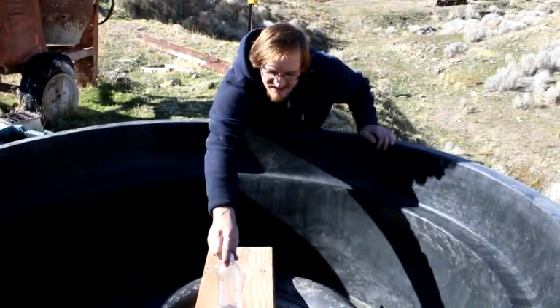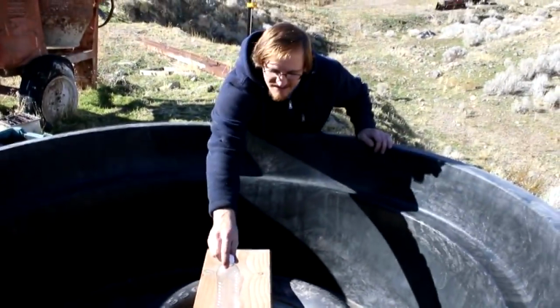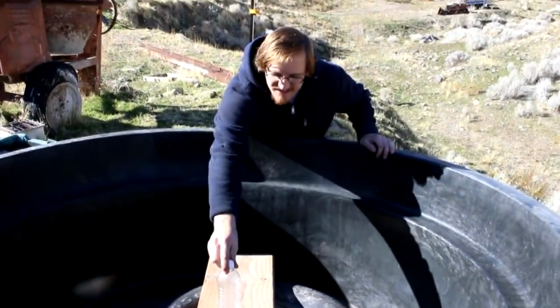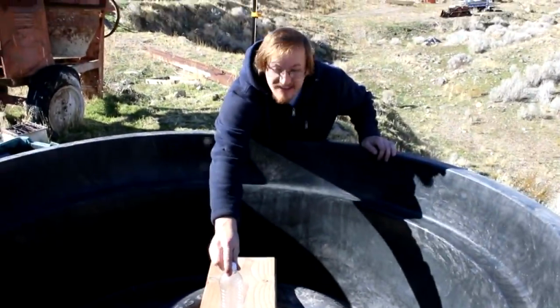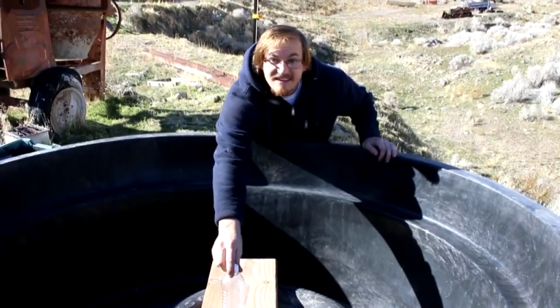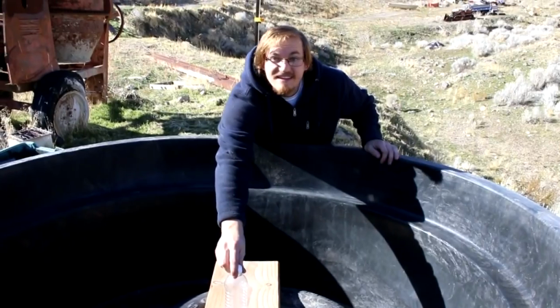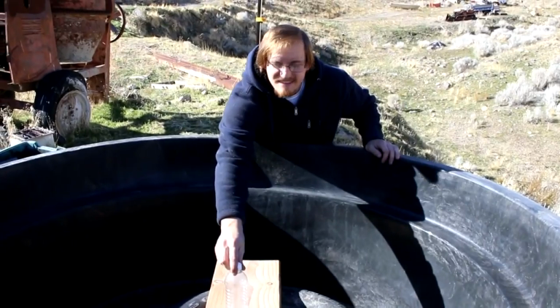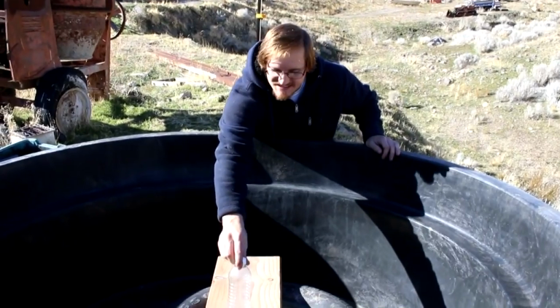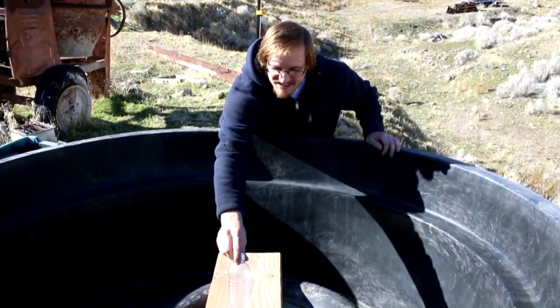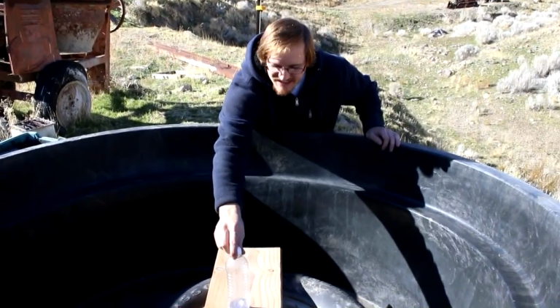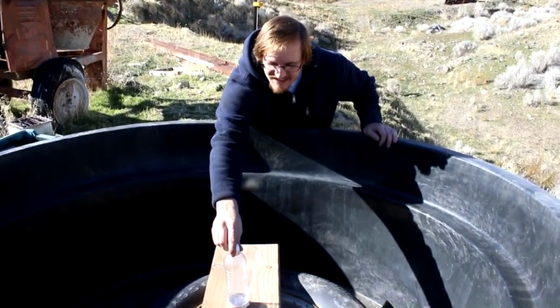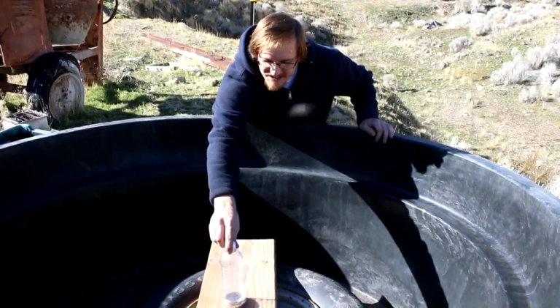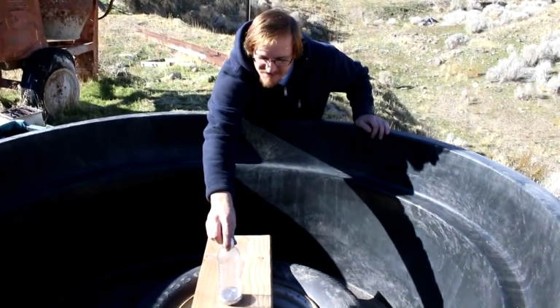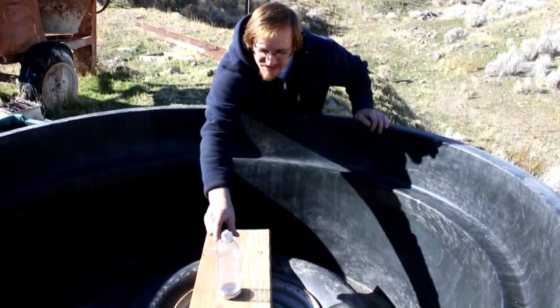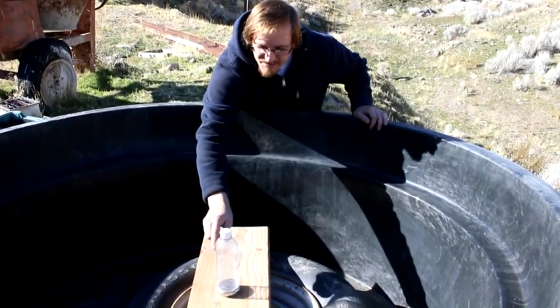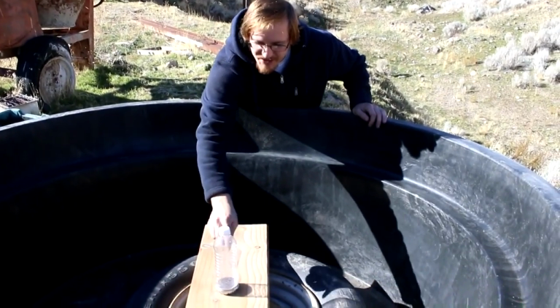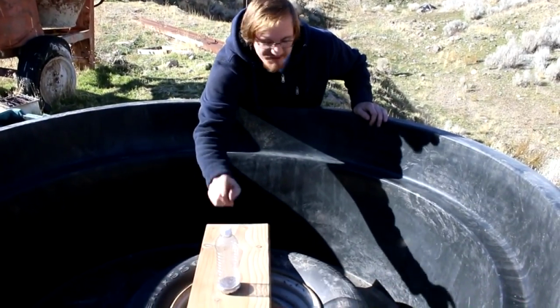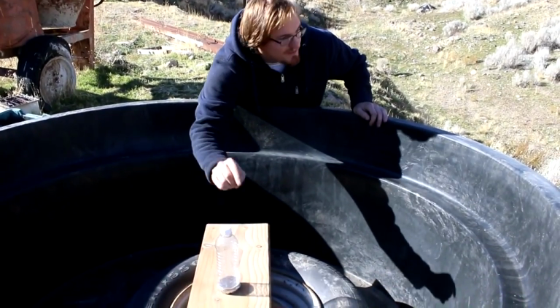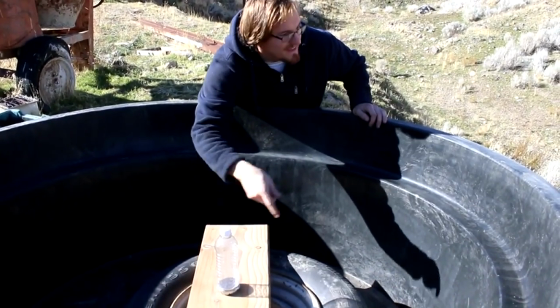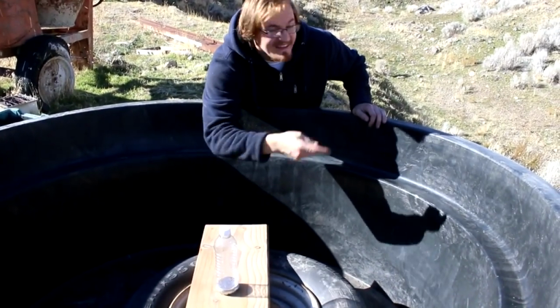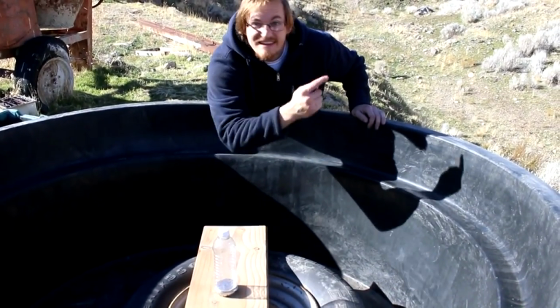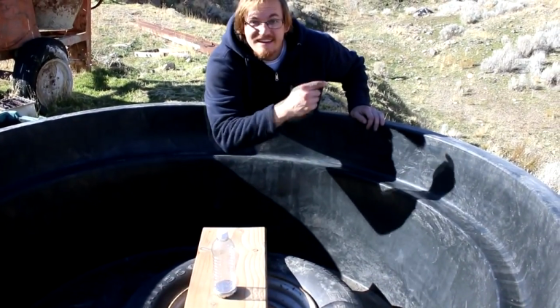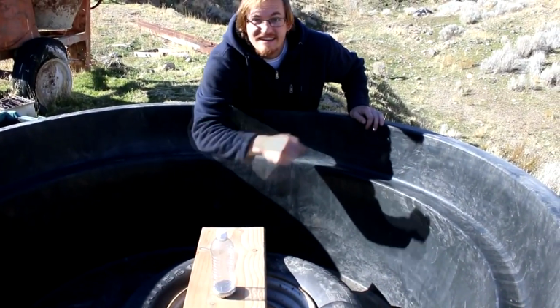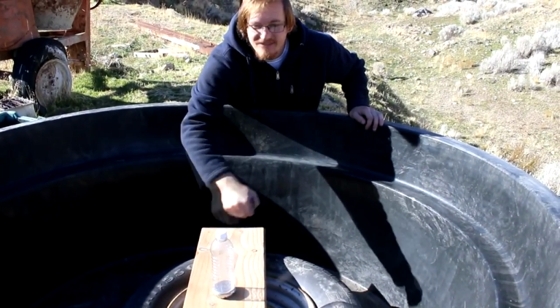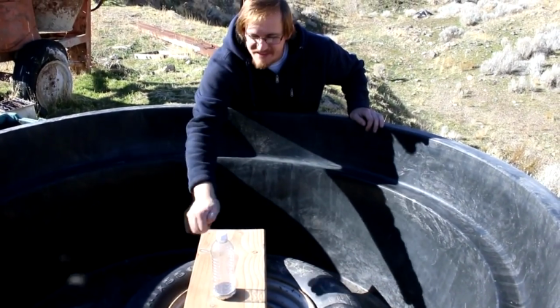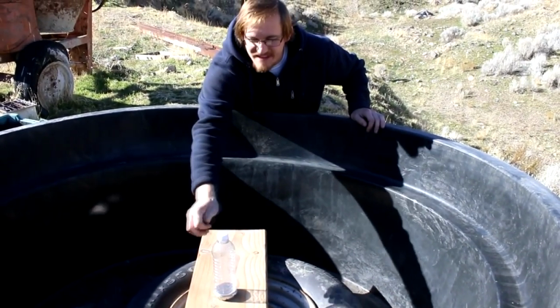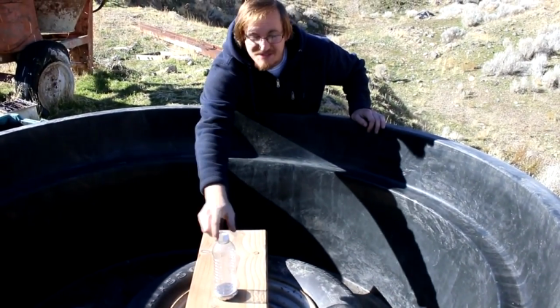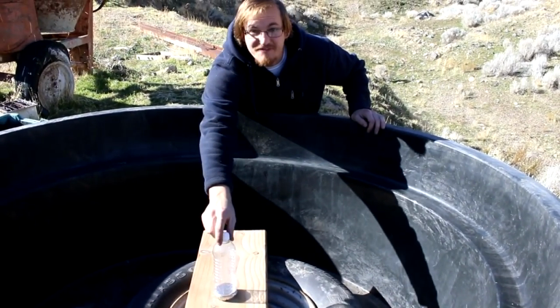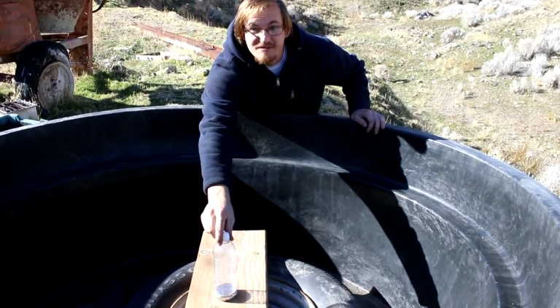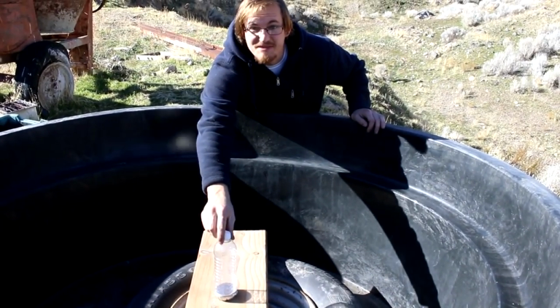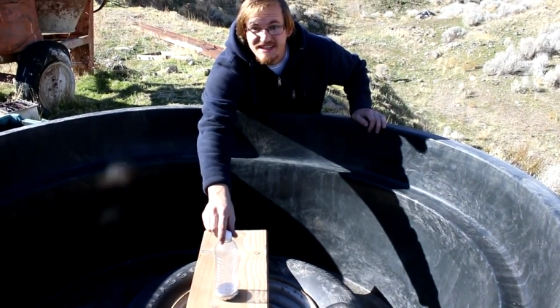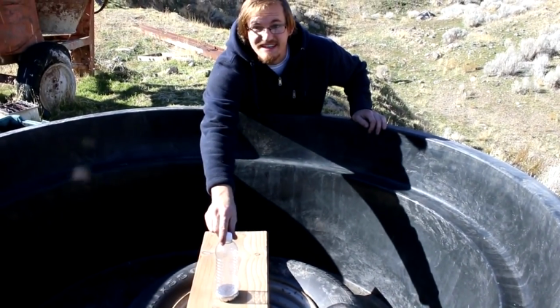Let's film the mercury flipping with a thousand frames per second.